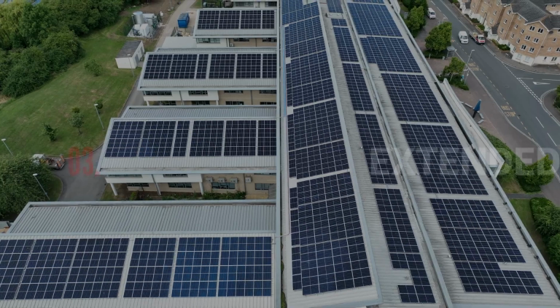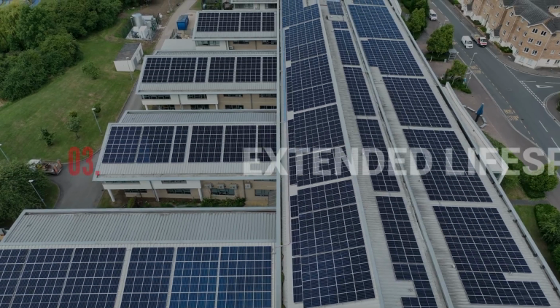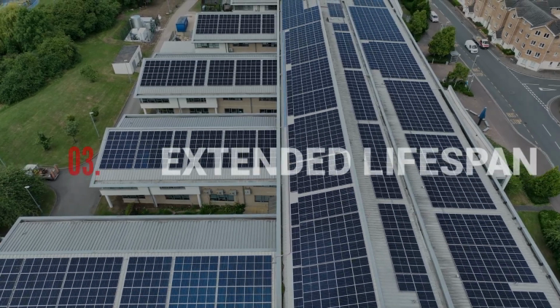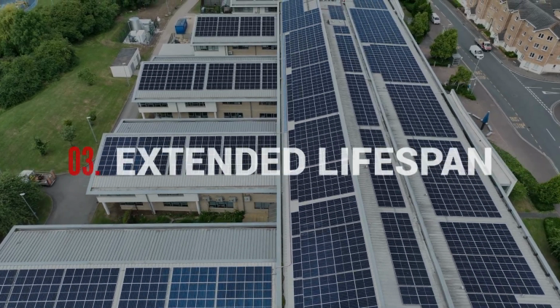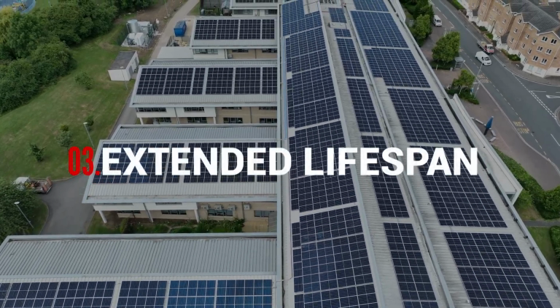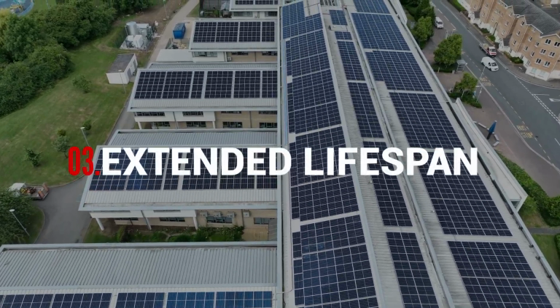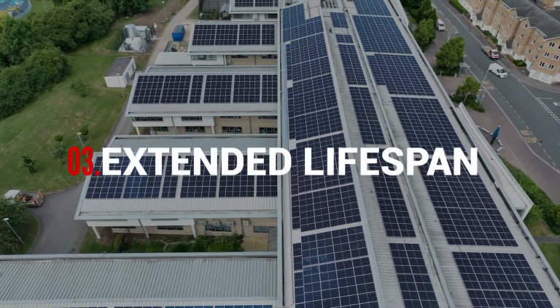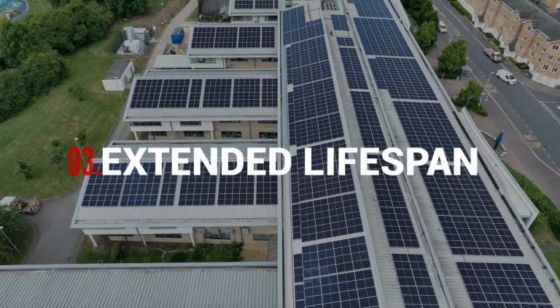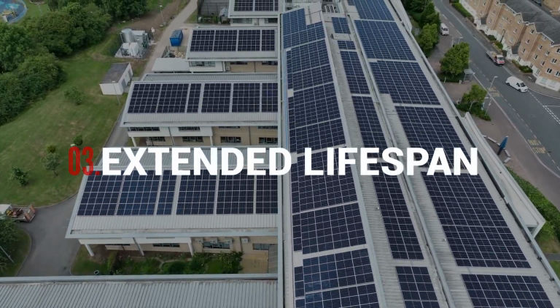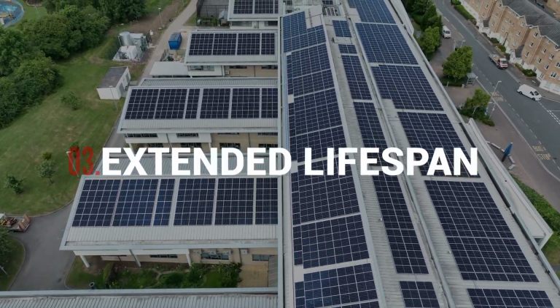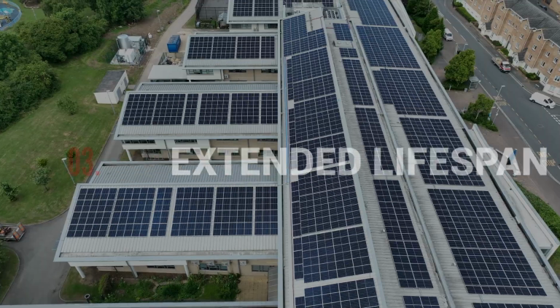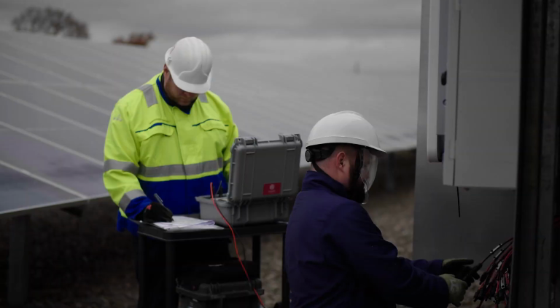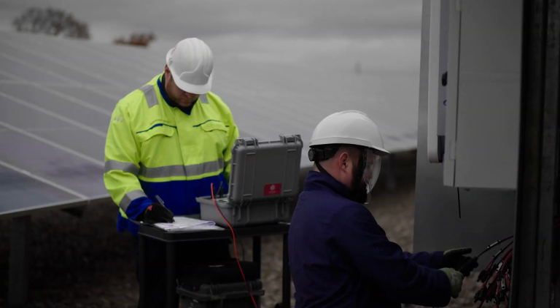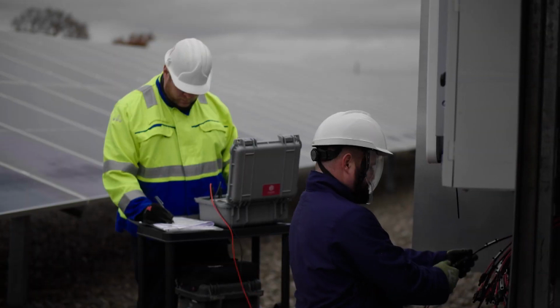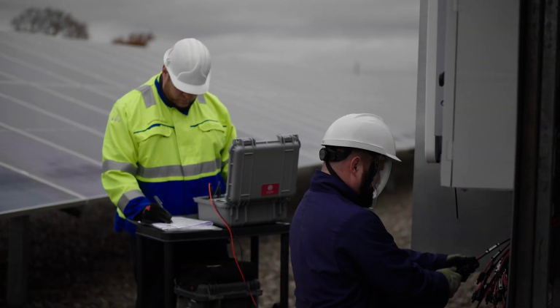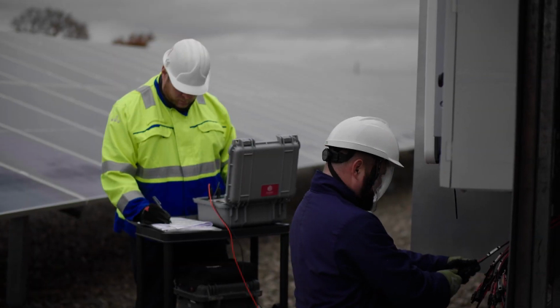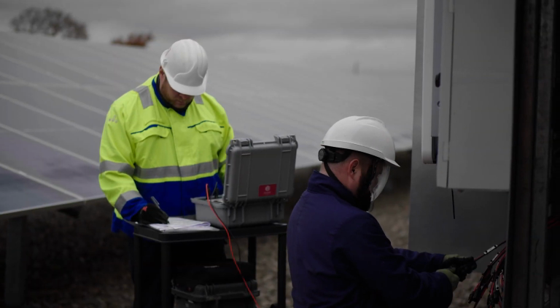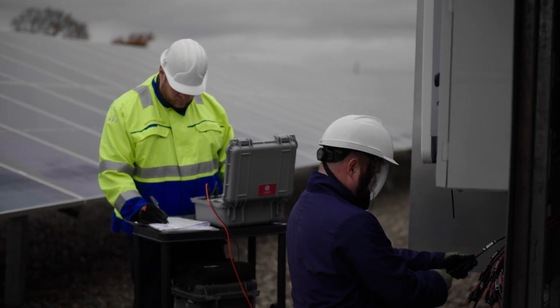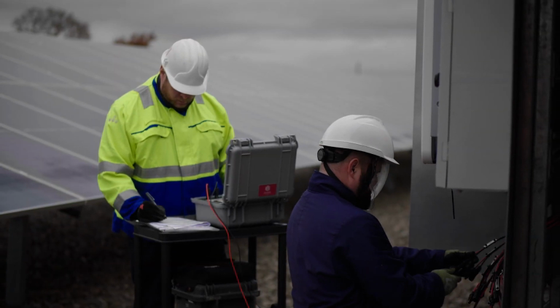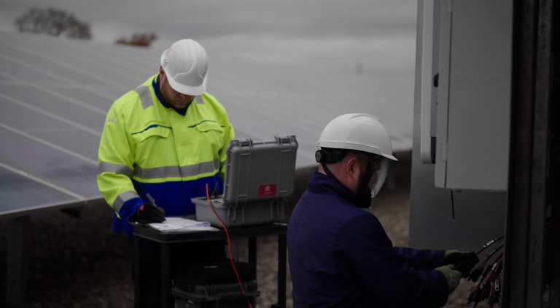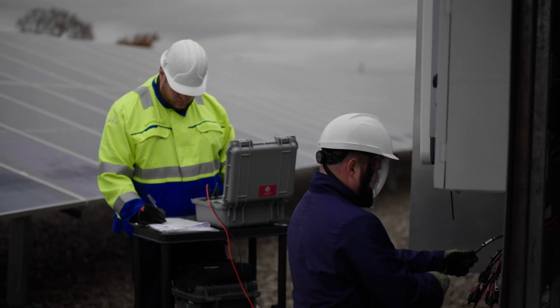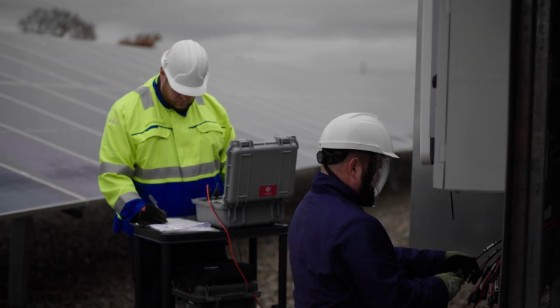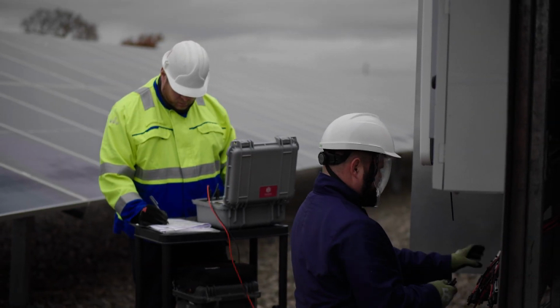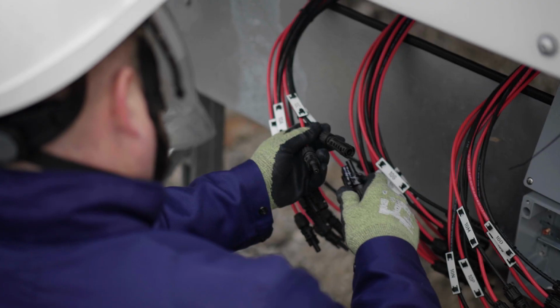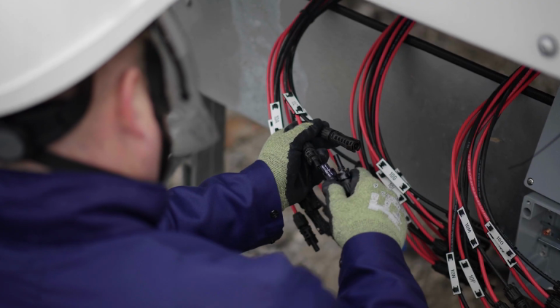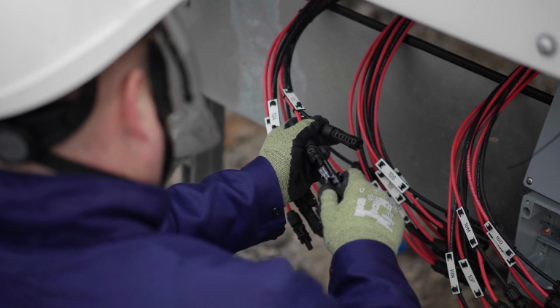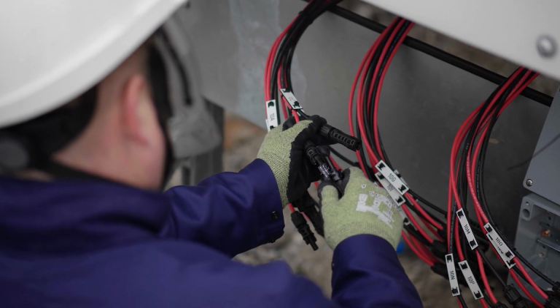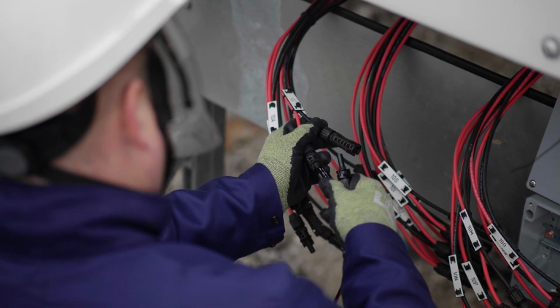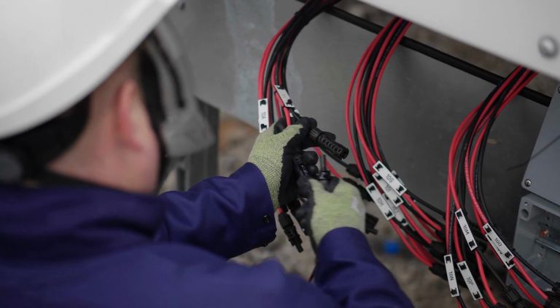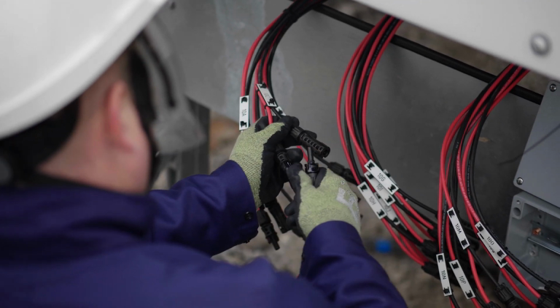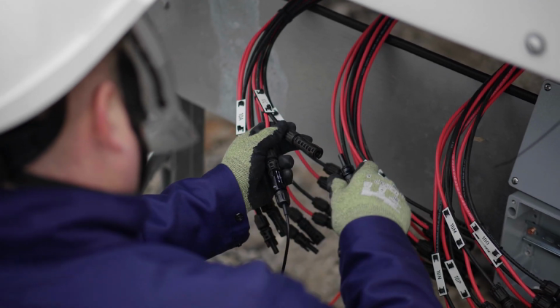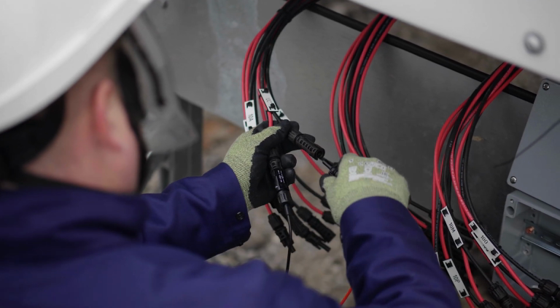Number 3: extended lifespan. Regular maintenance reduces wear and tear, prolonging the system's life.